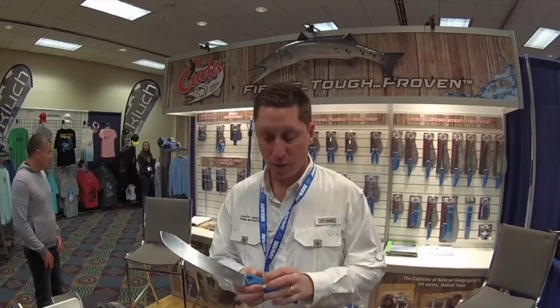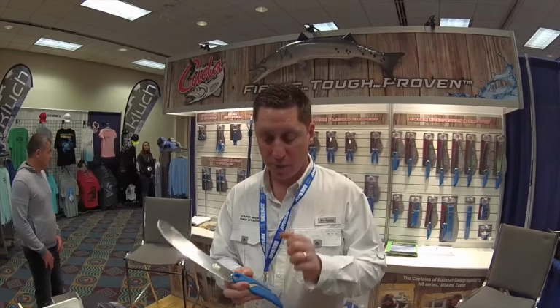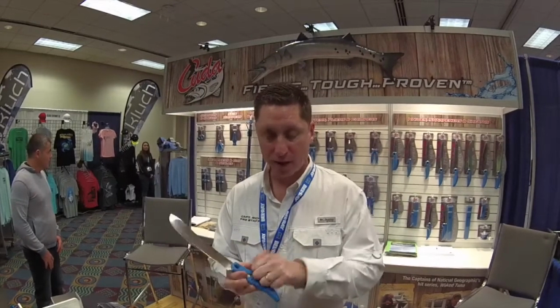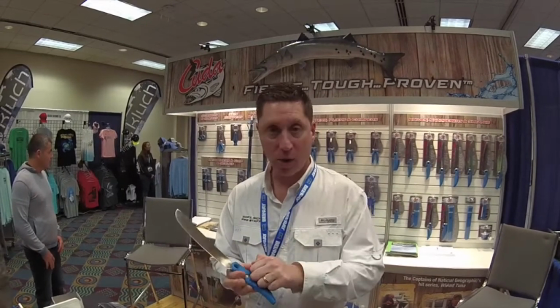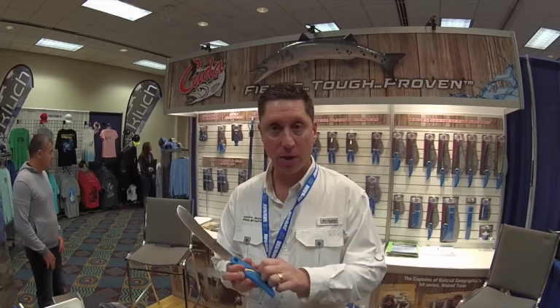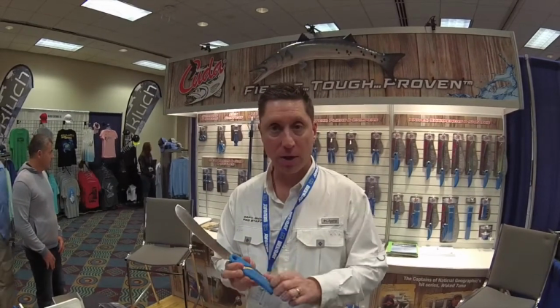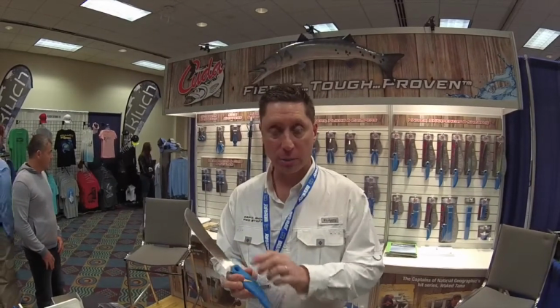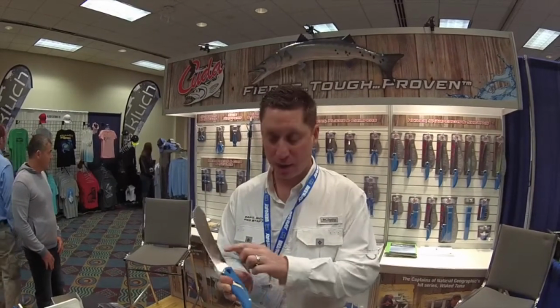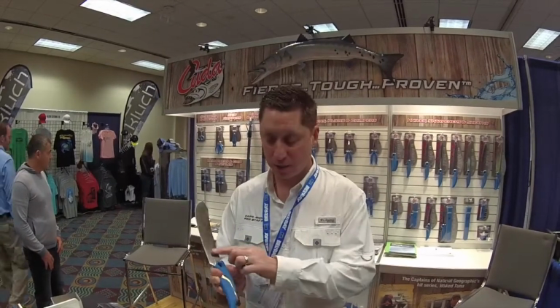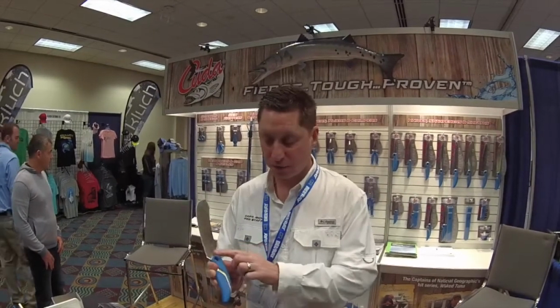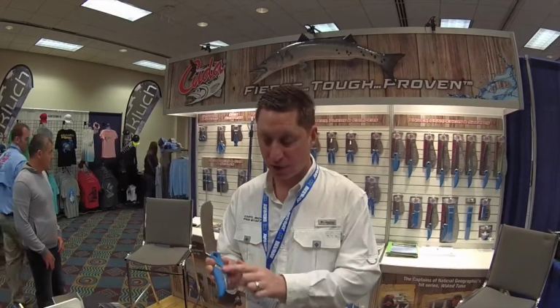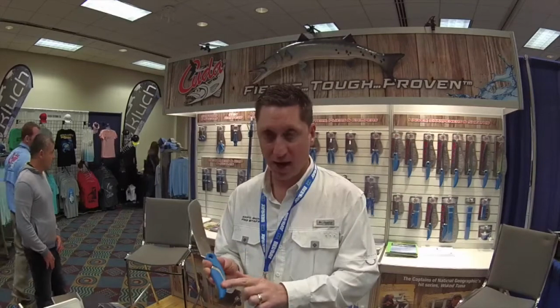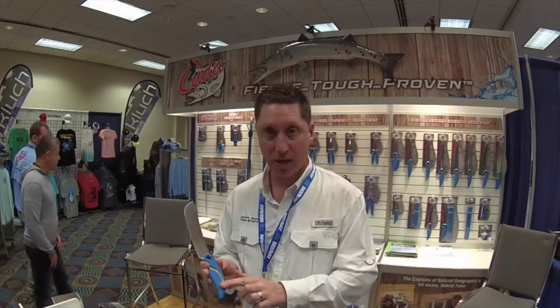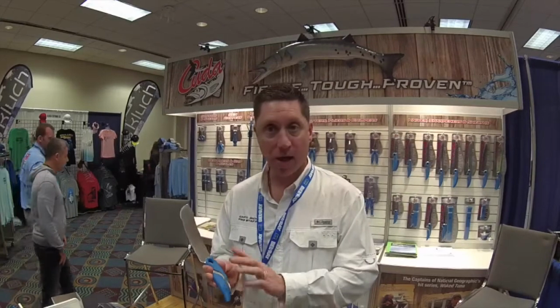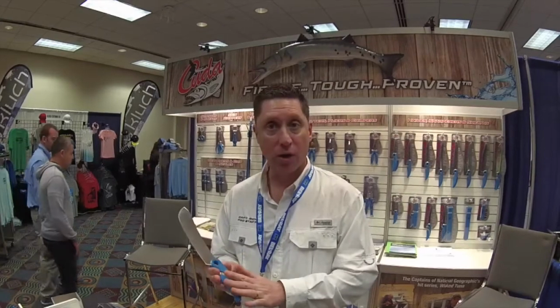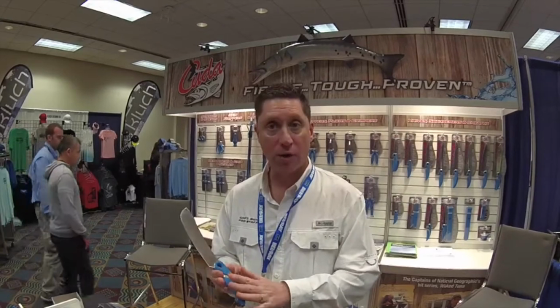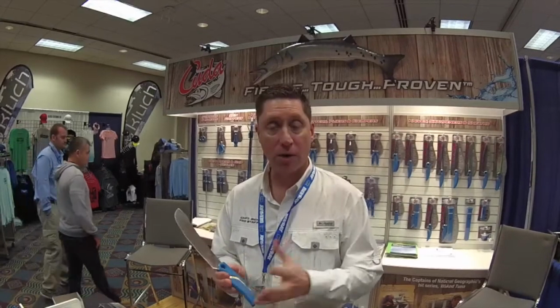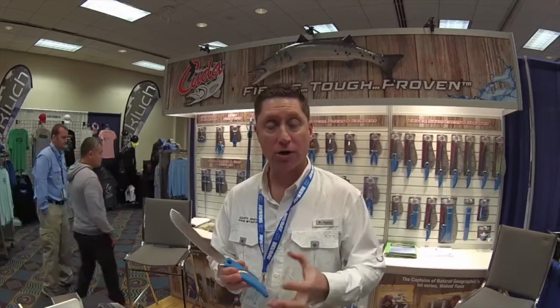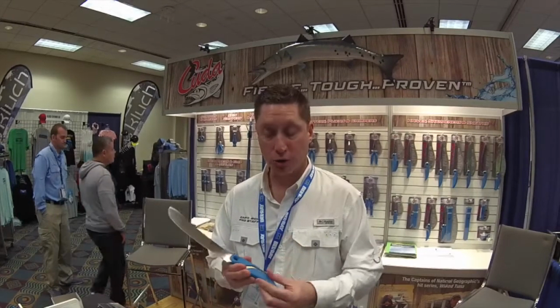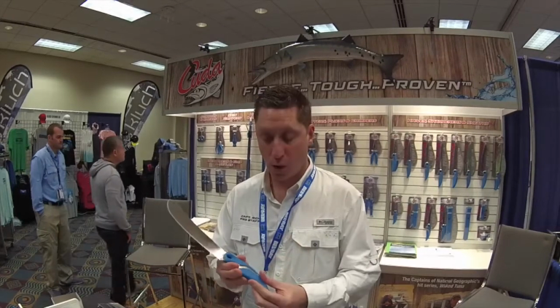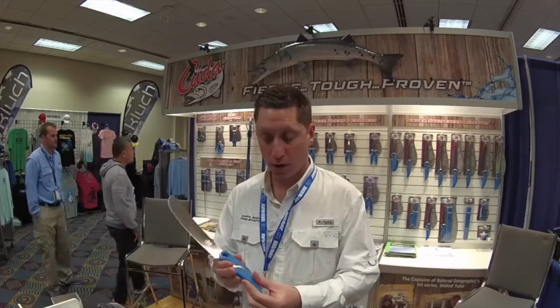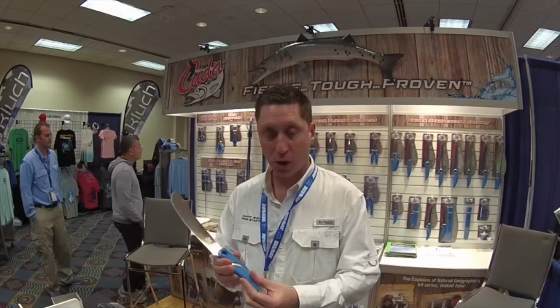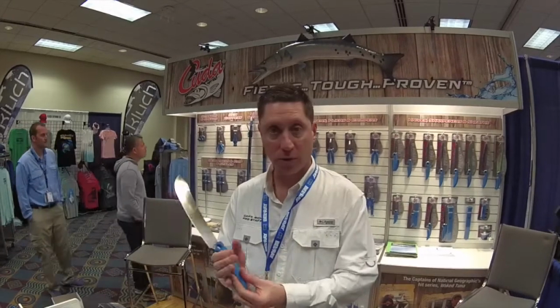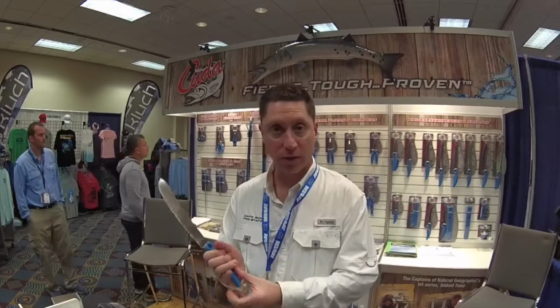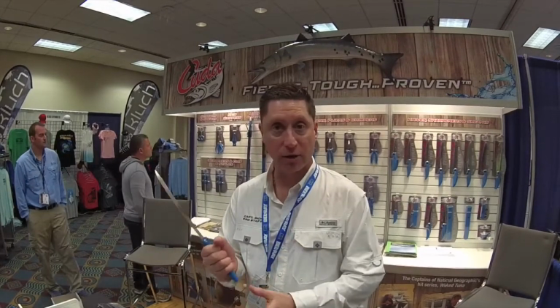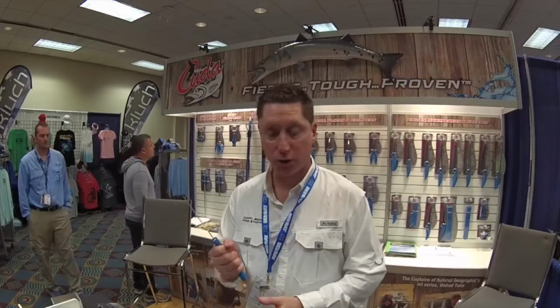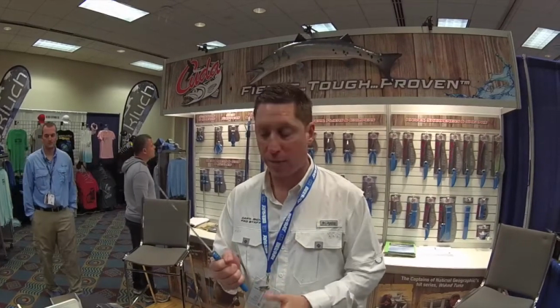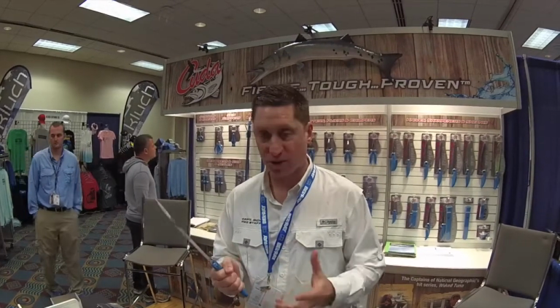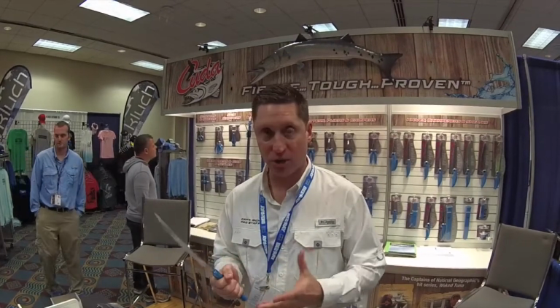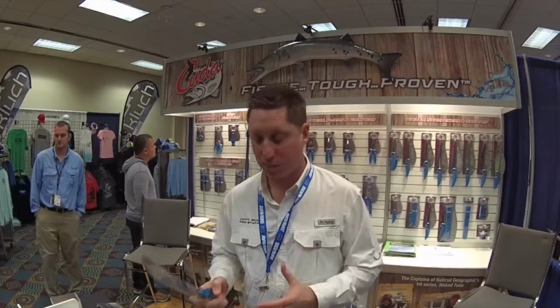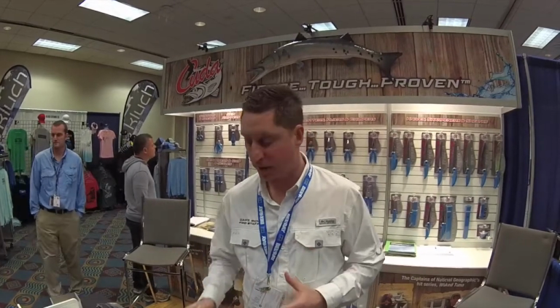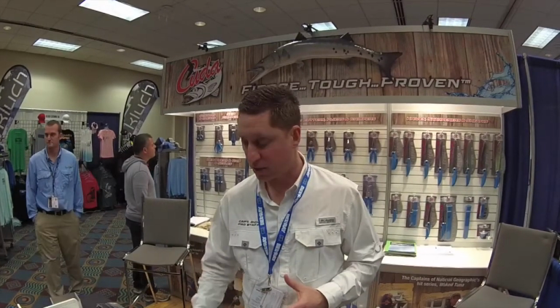We have polycarbonate unbreakable handles, full tang, and all of our products show quality all the way through the handles in wrapping steel, not plastic.